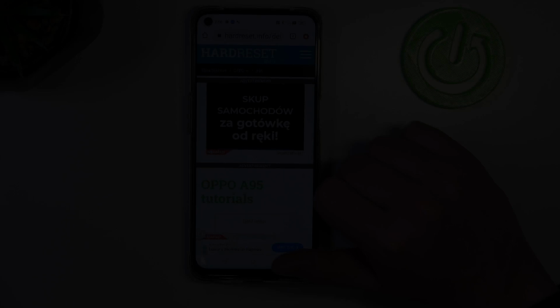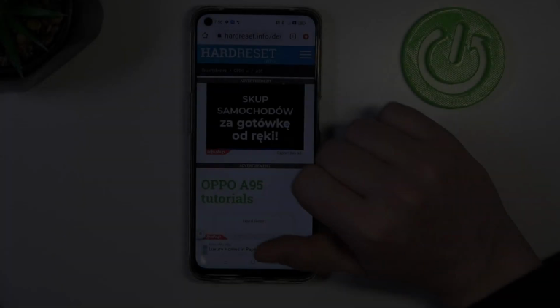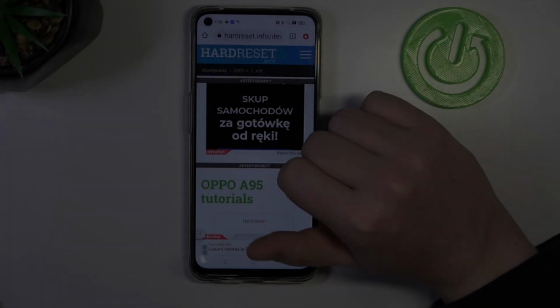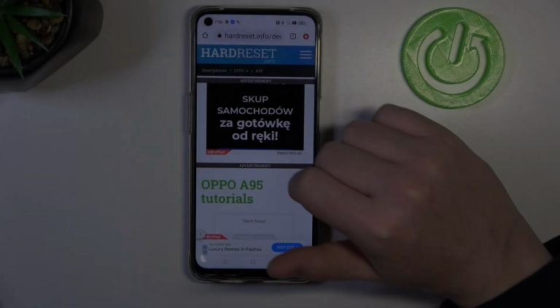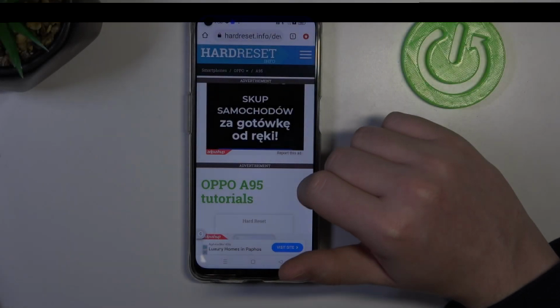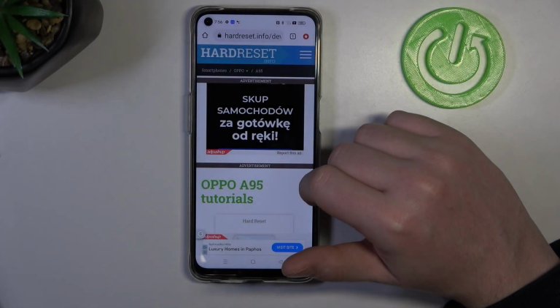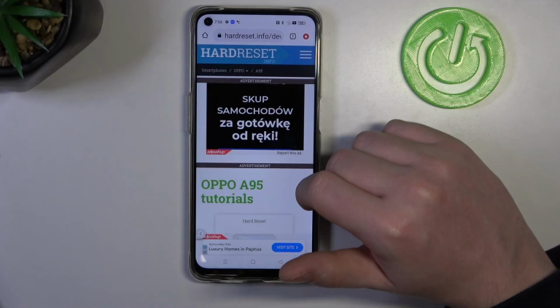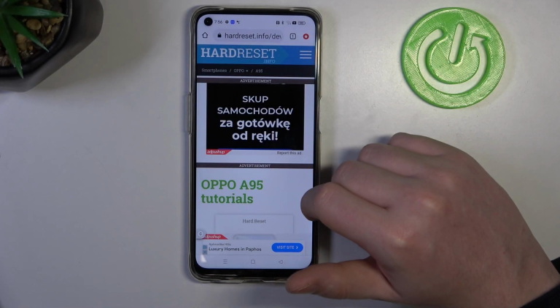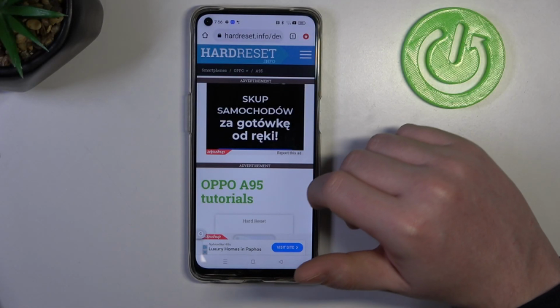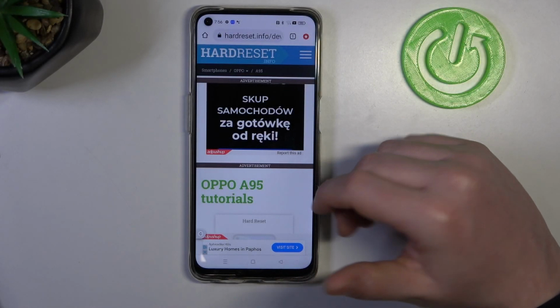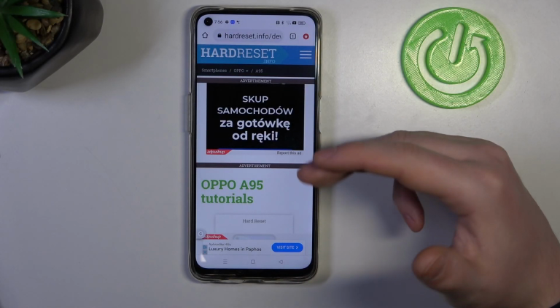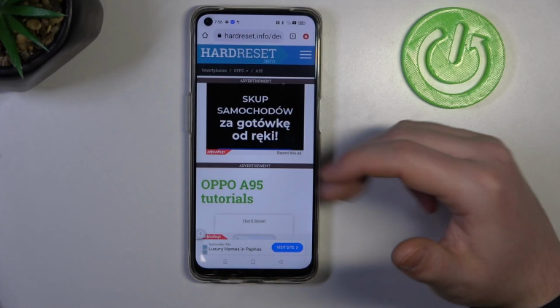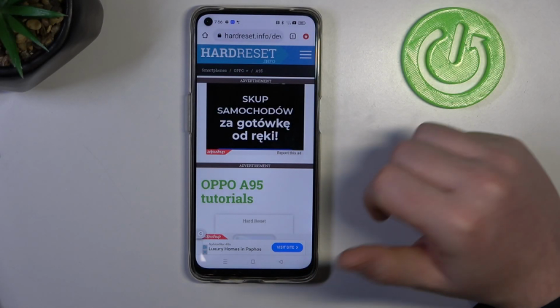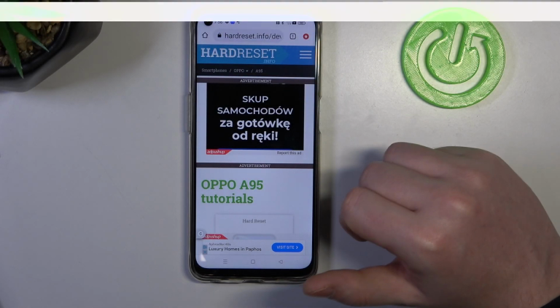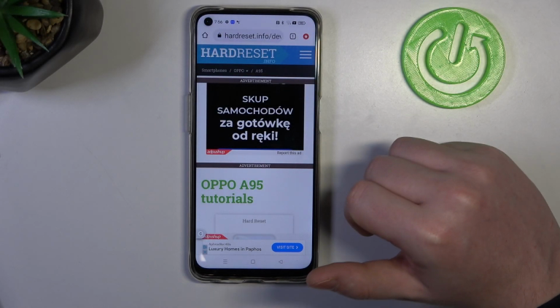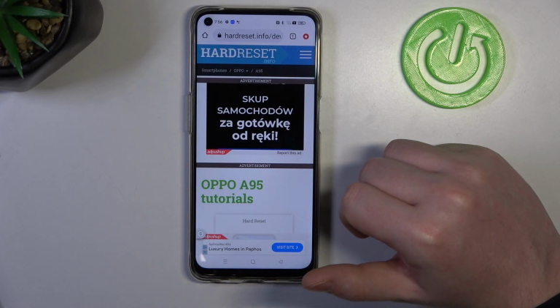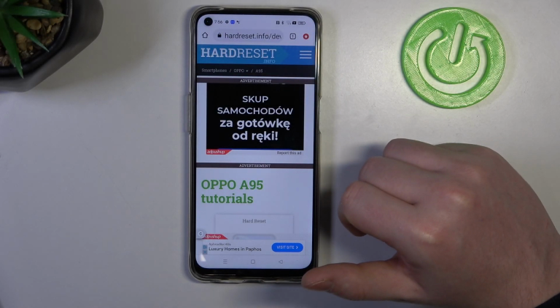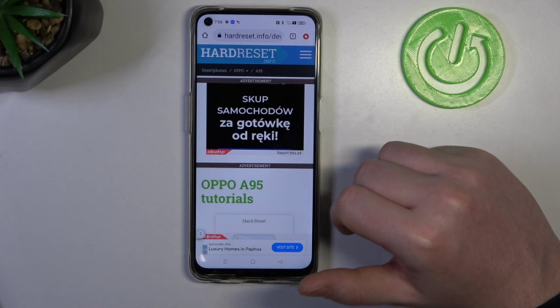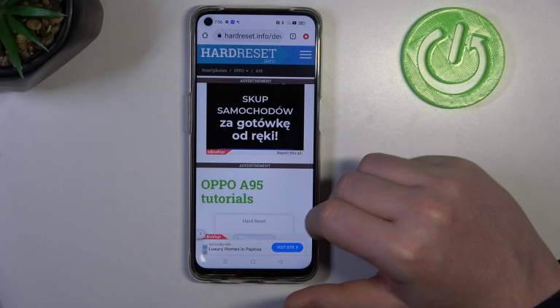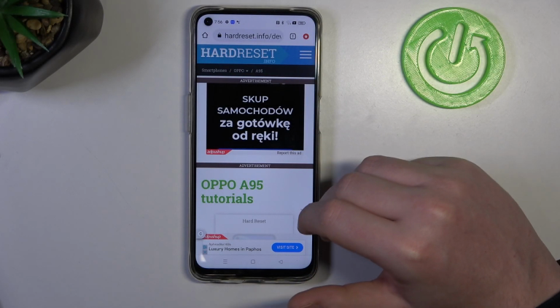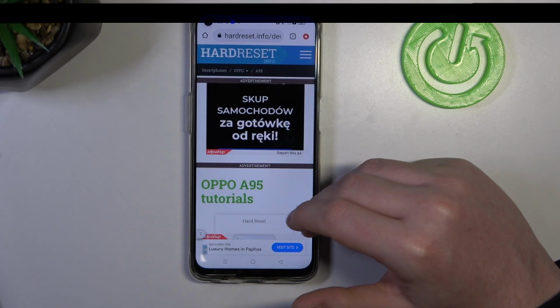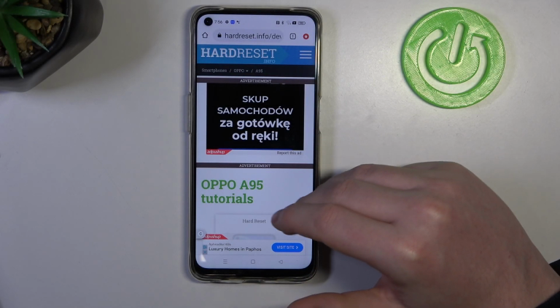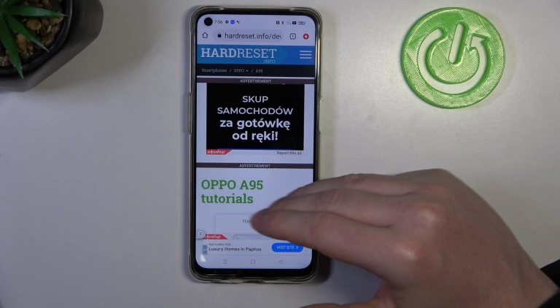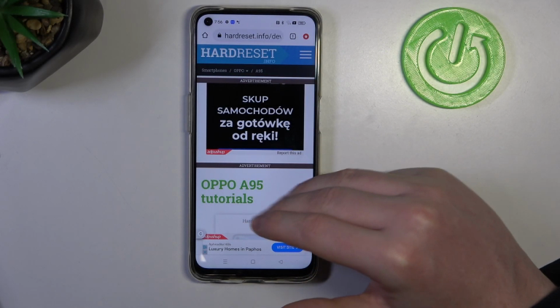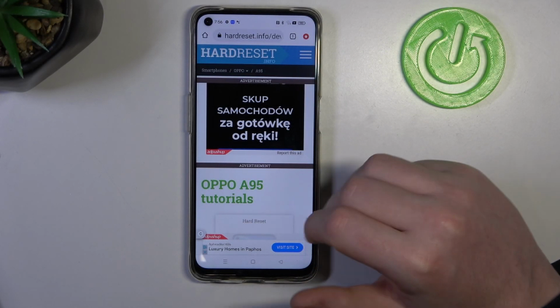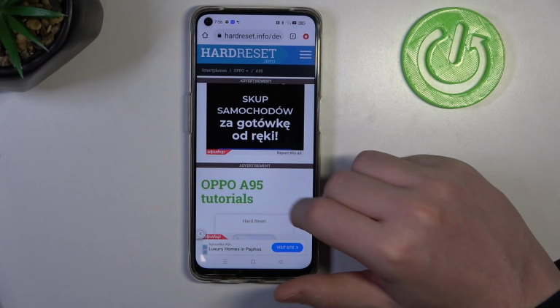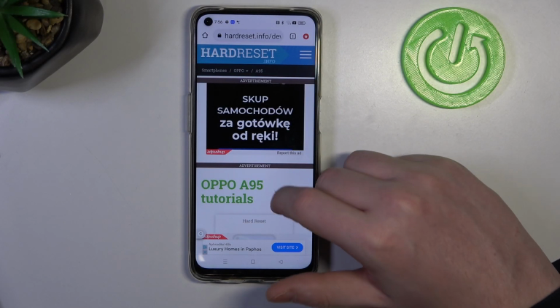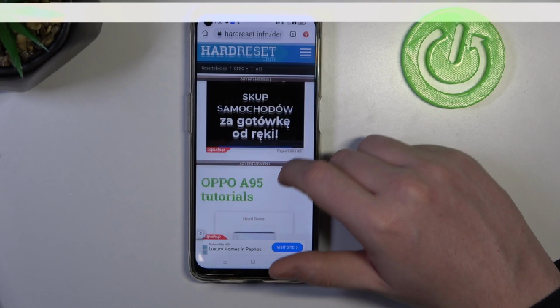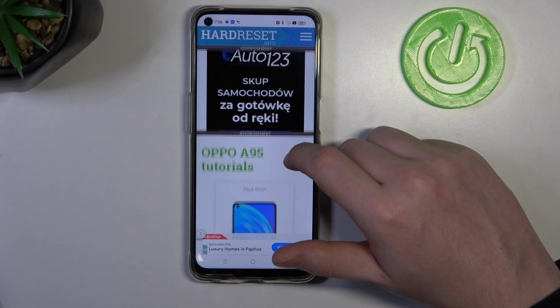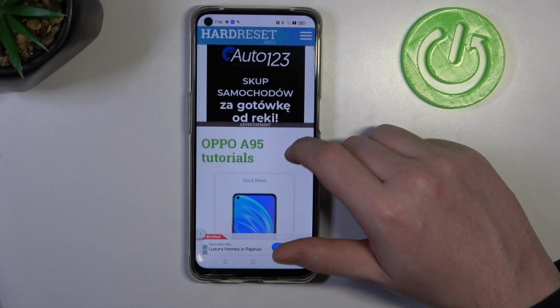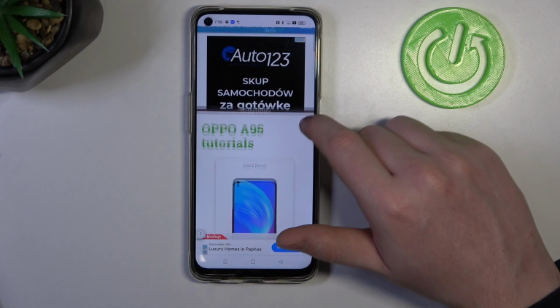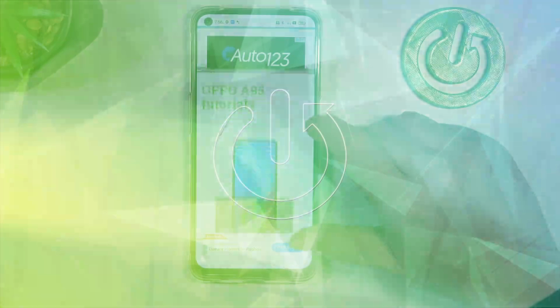Hello, in this video we're going to check the release year of Oppo A95.